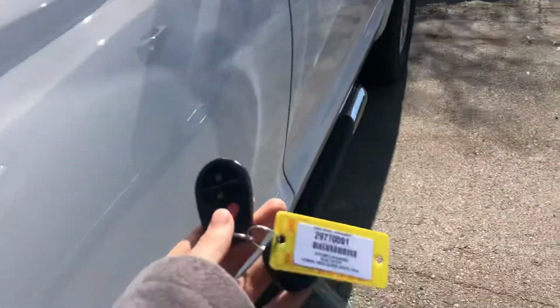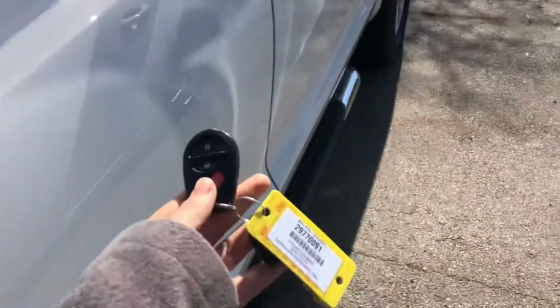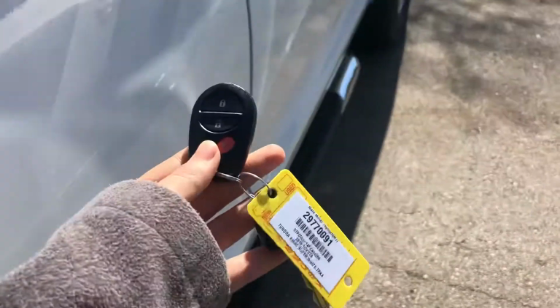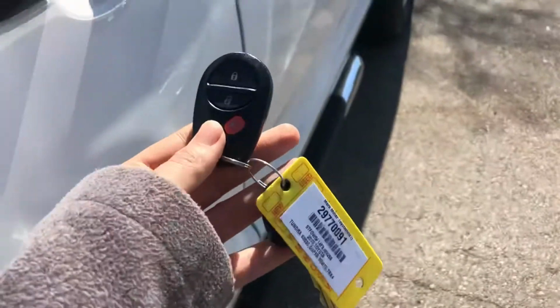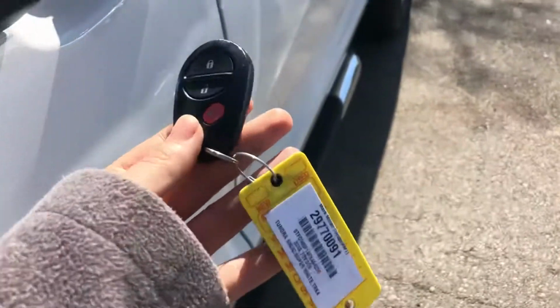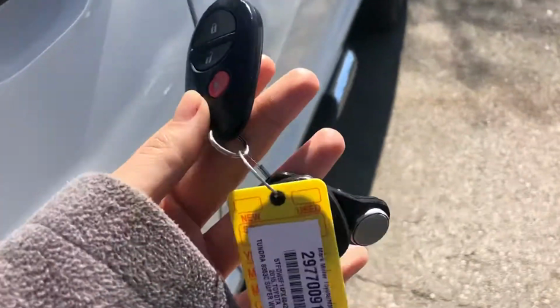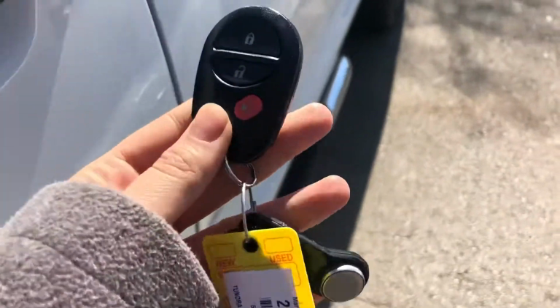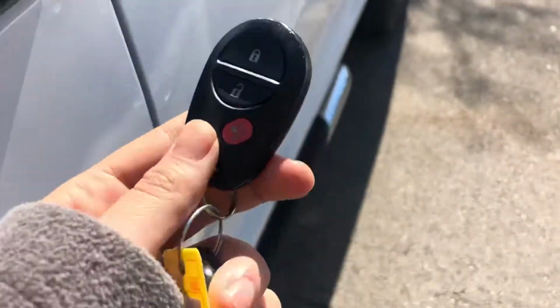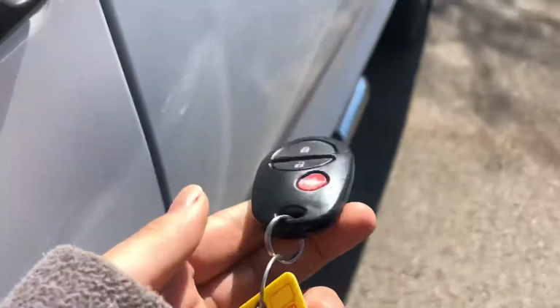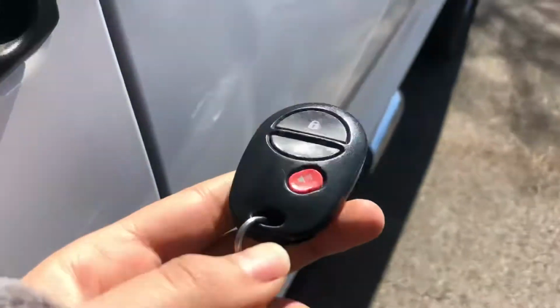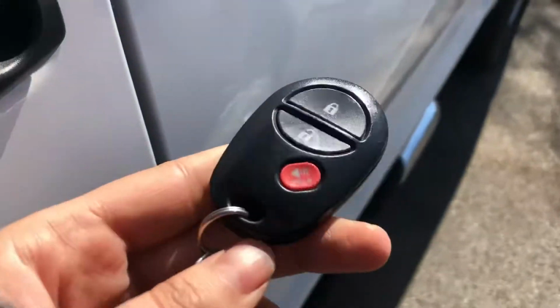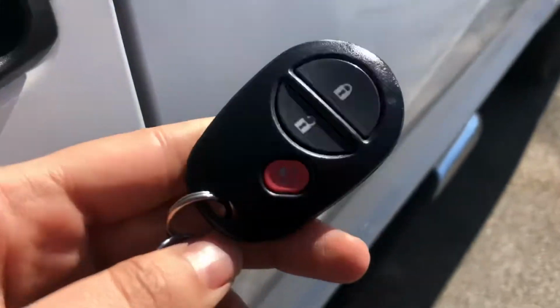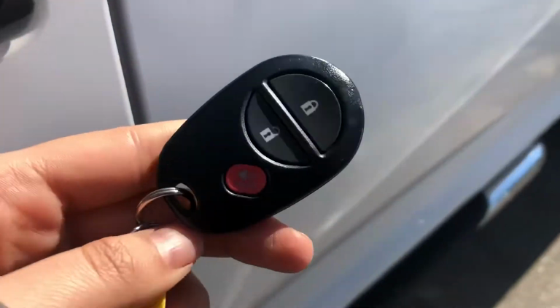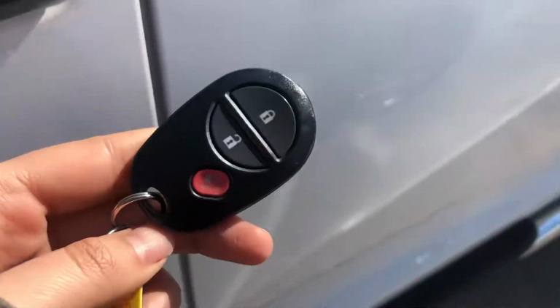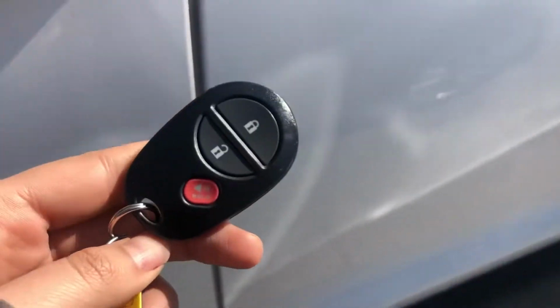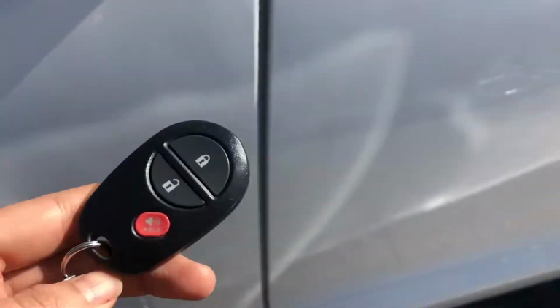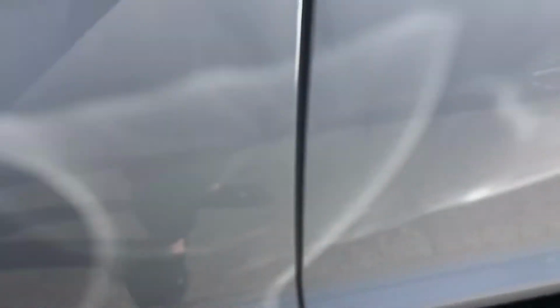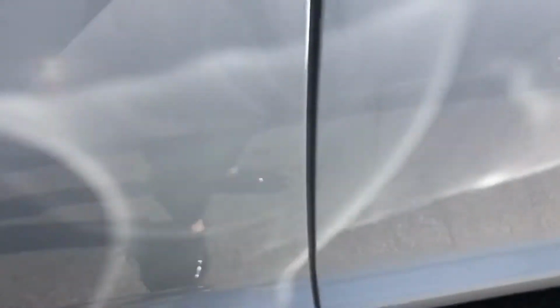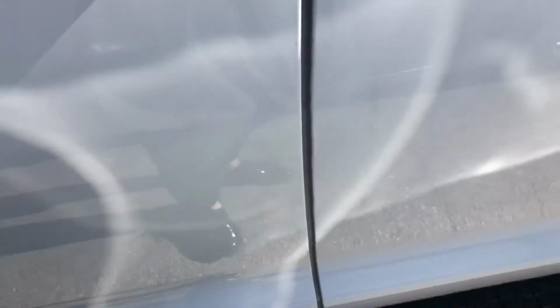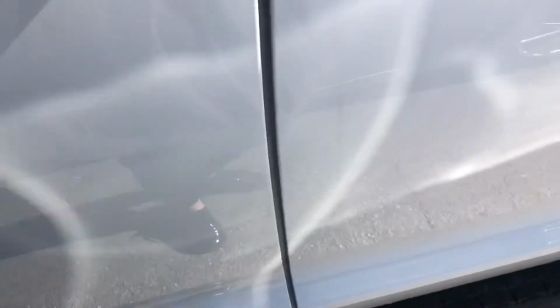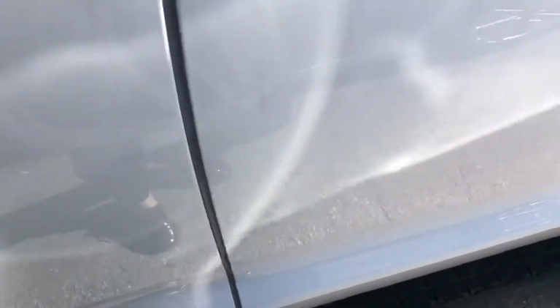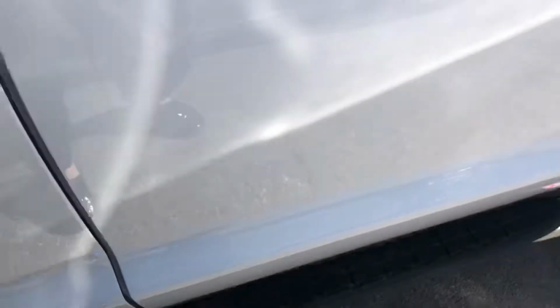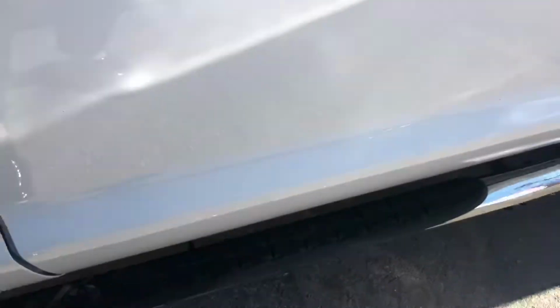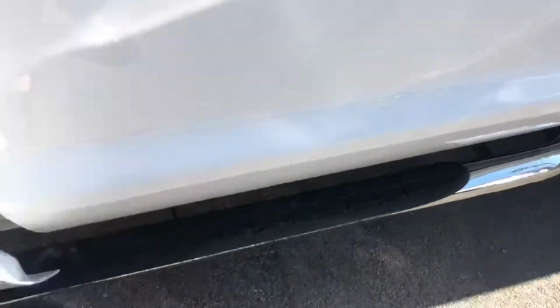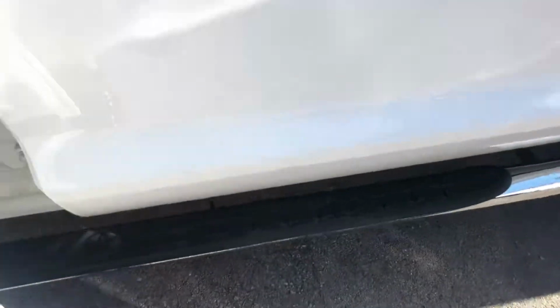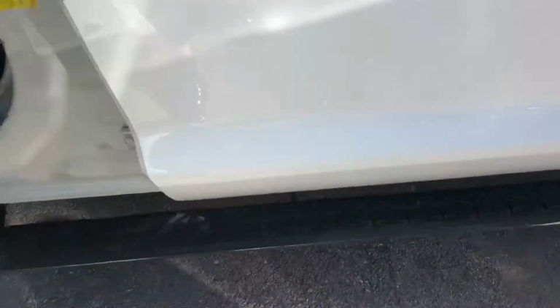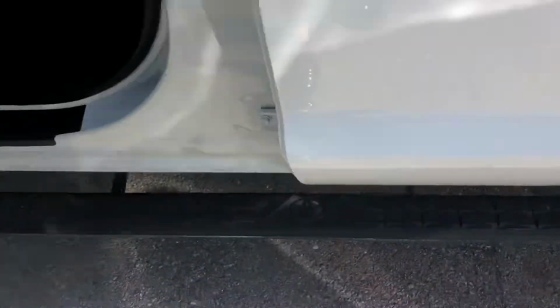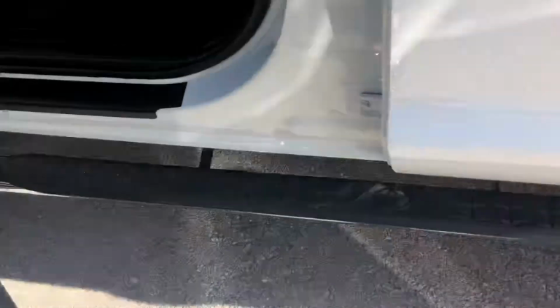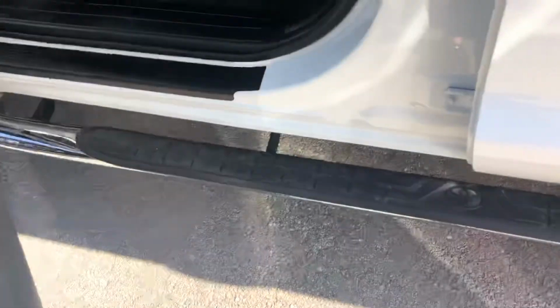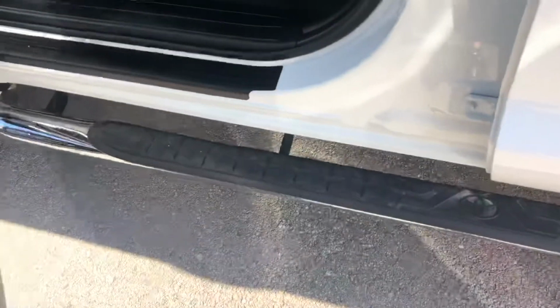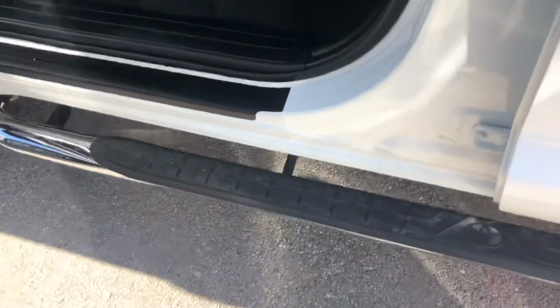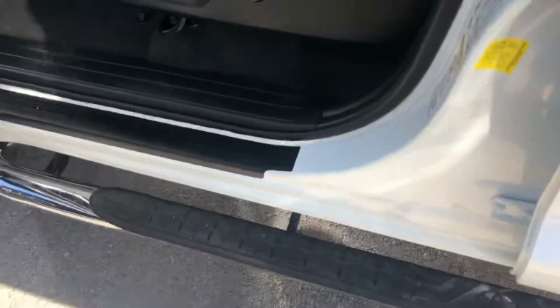Starting off with the key fob, you do have keyless entry on this vehicle. You also have side steps as well.